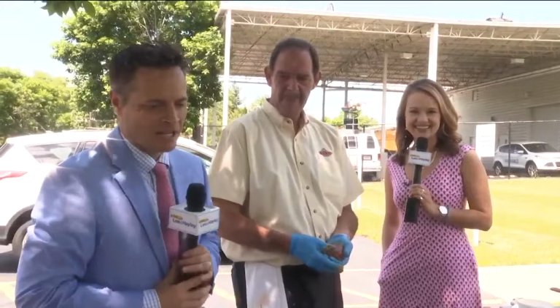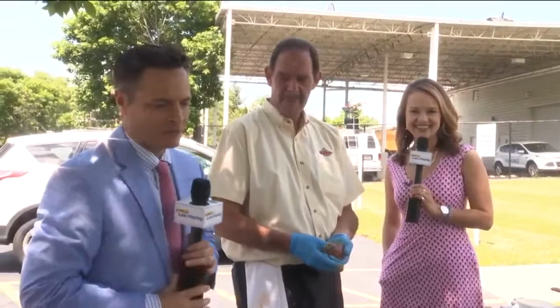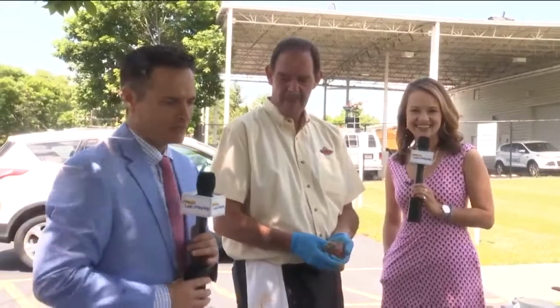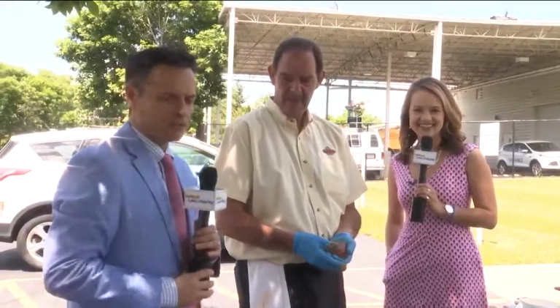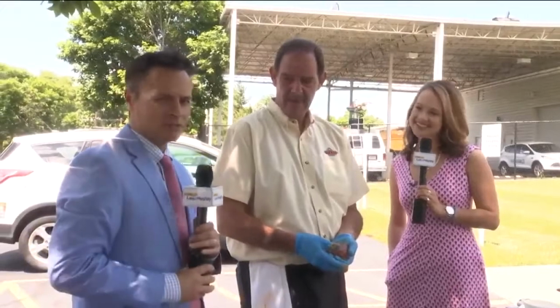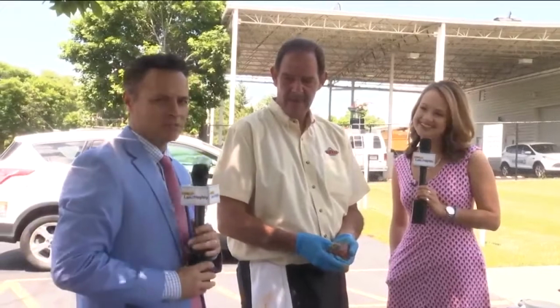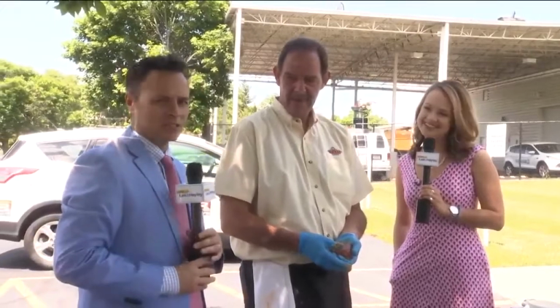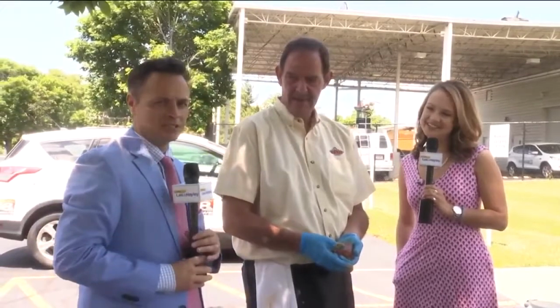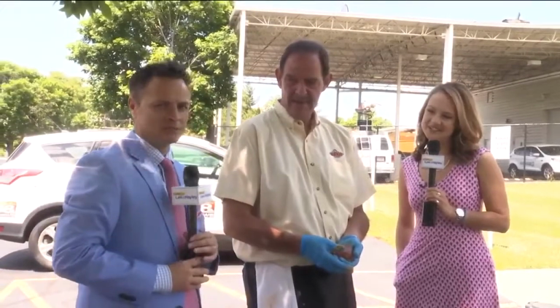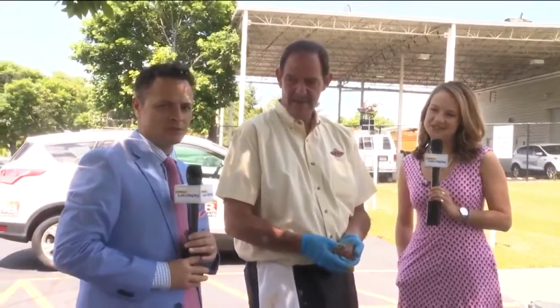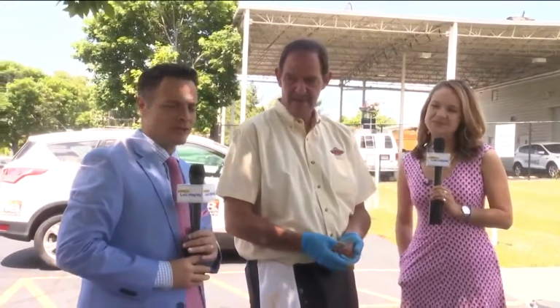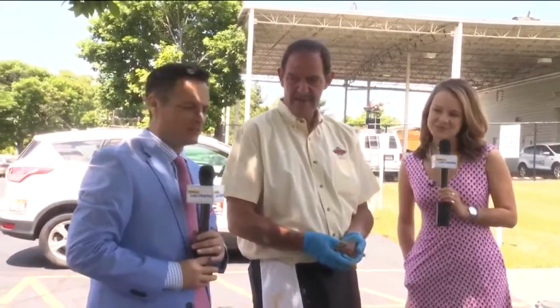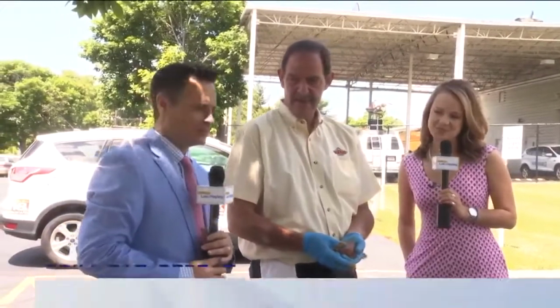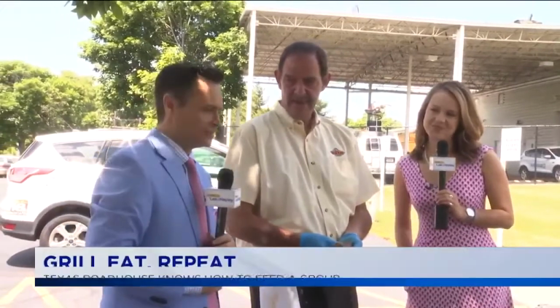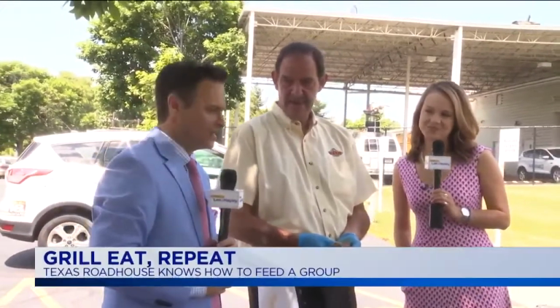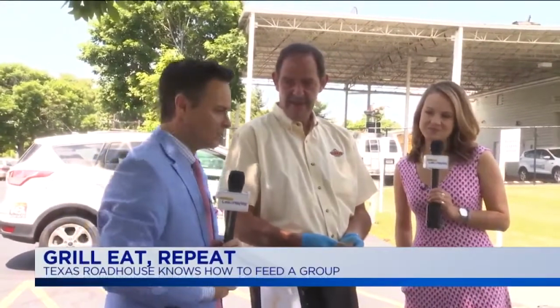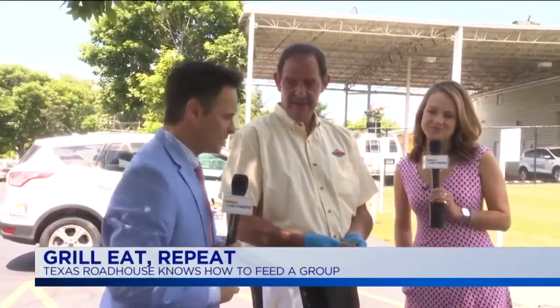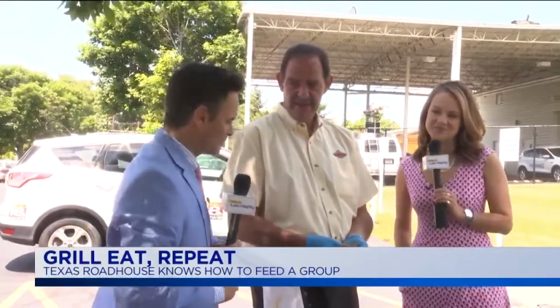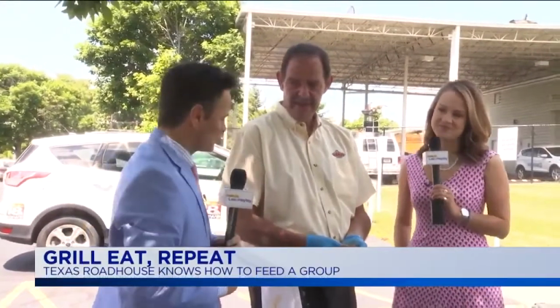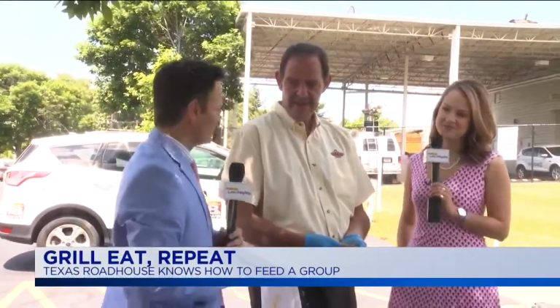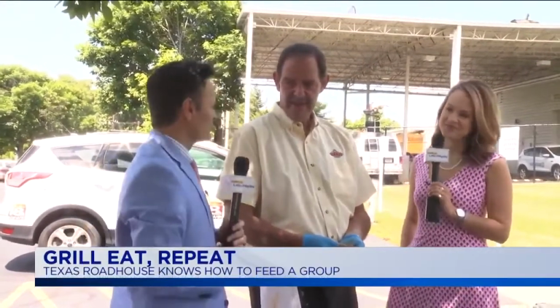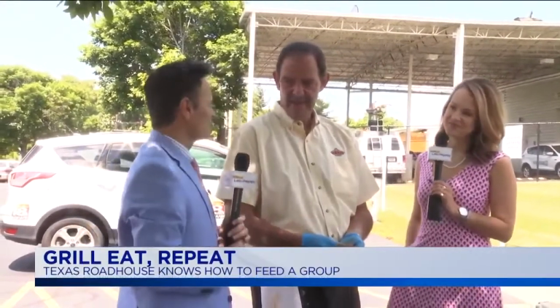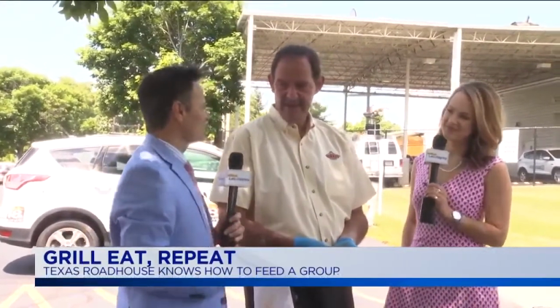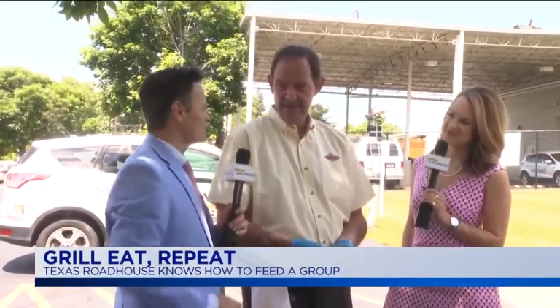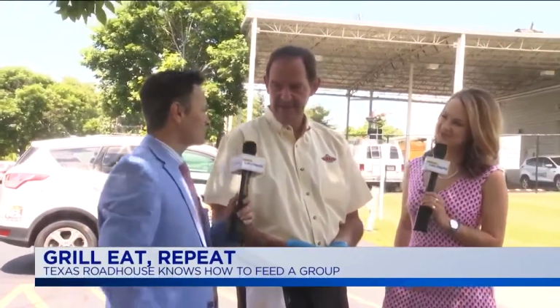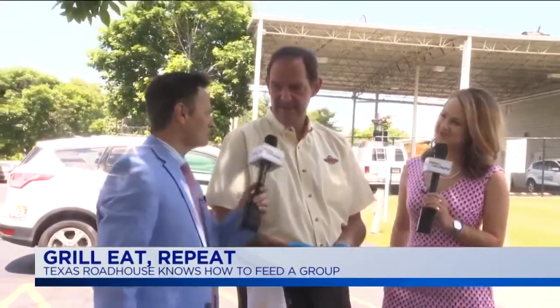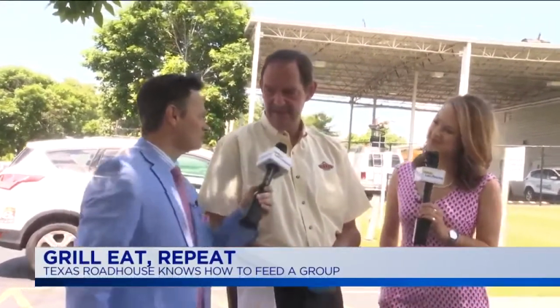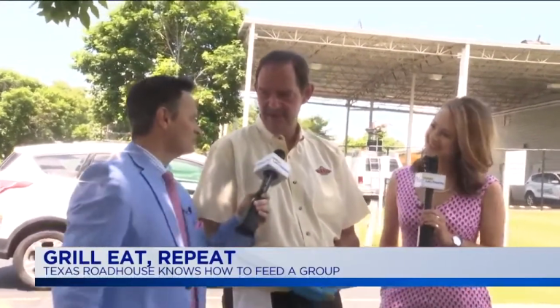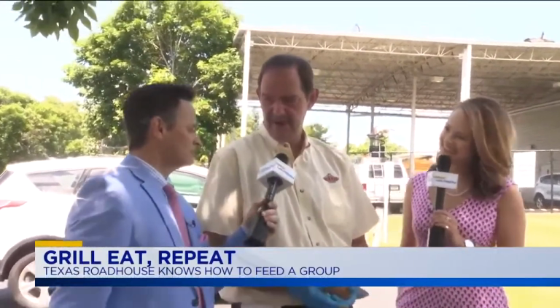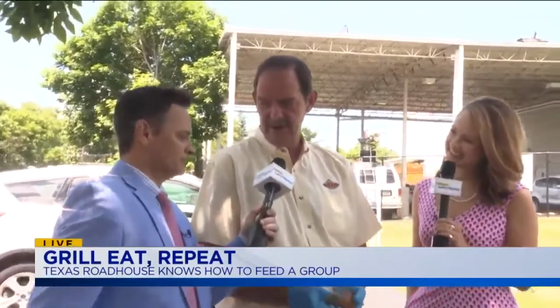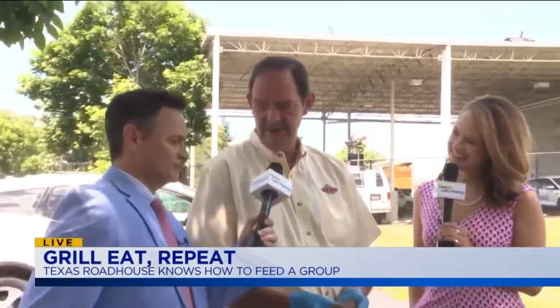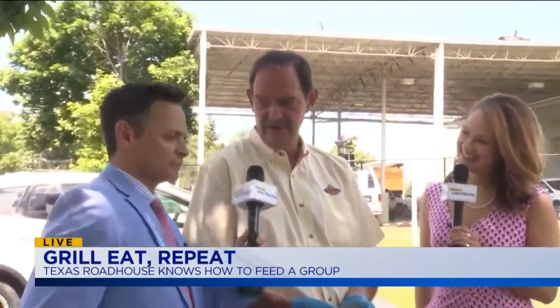With our friends from Texas Roadhouse, this is our buddy Bruce Stebbins. Good to see you, sir. Good afternoon. How are you? Hungry?